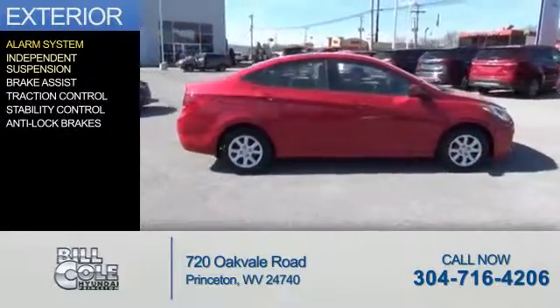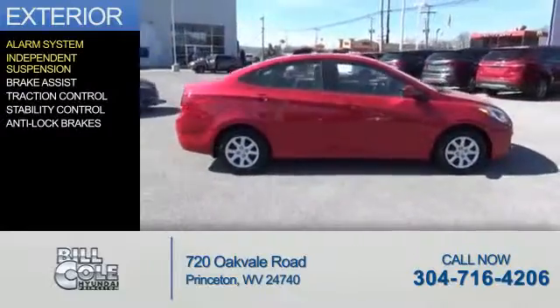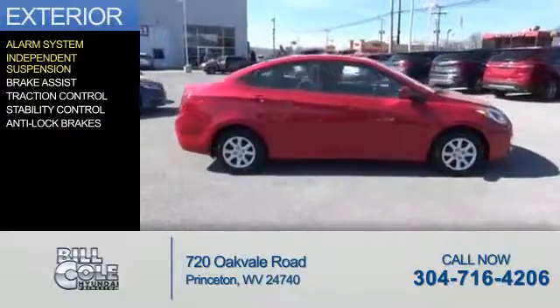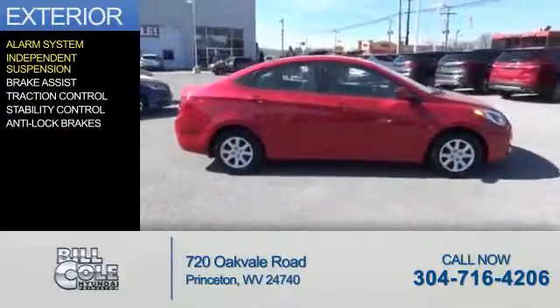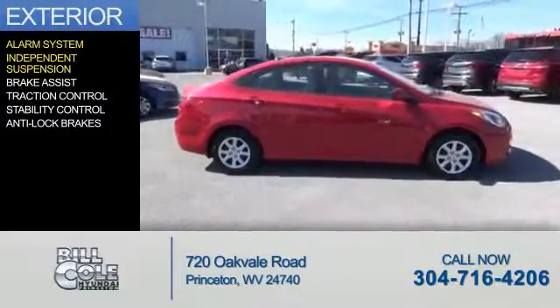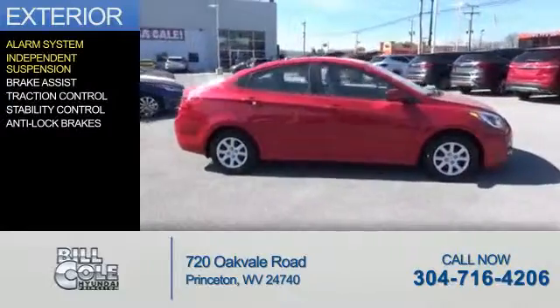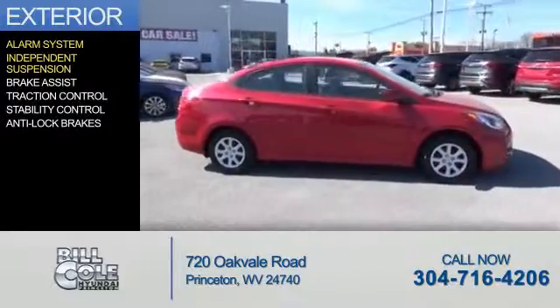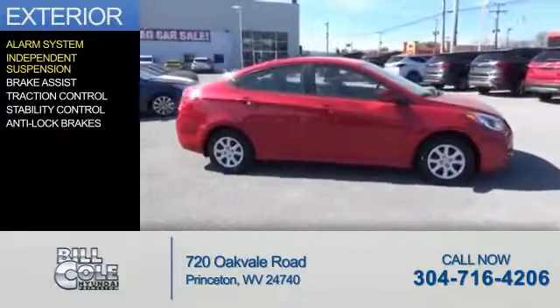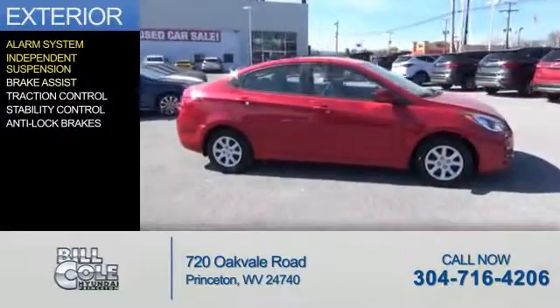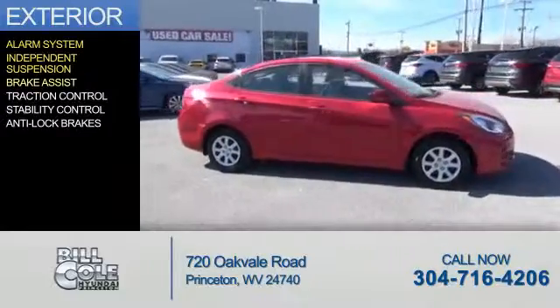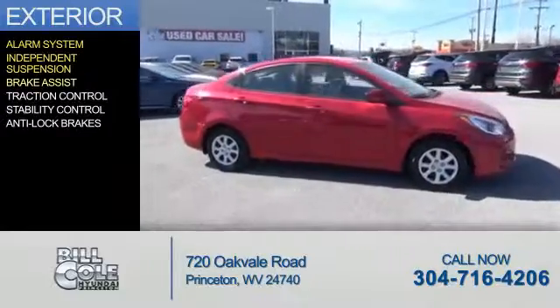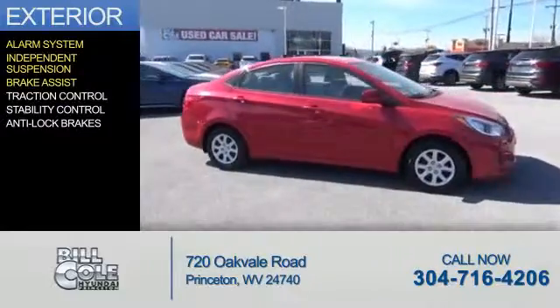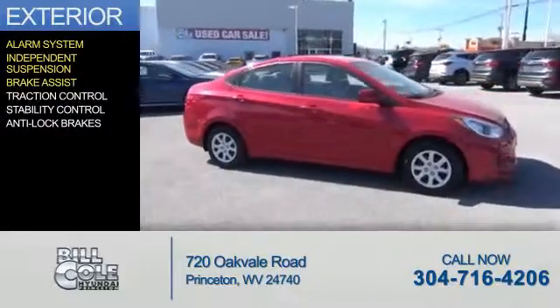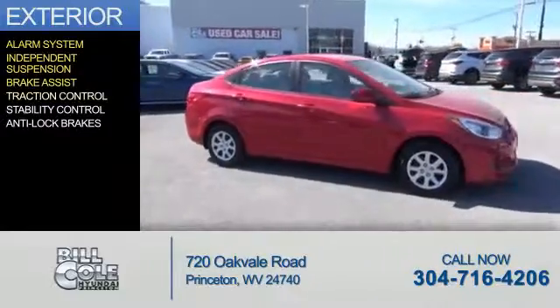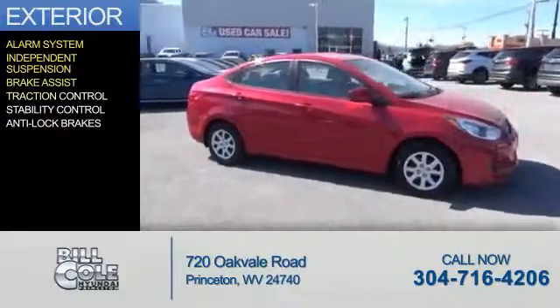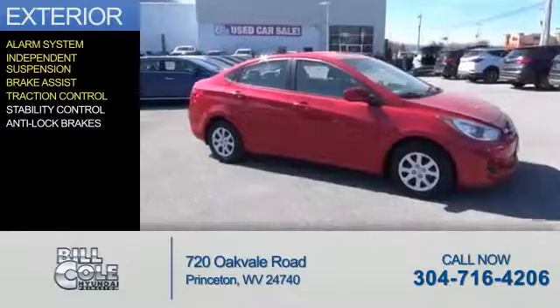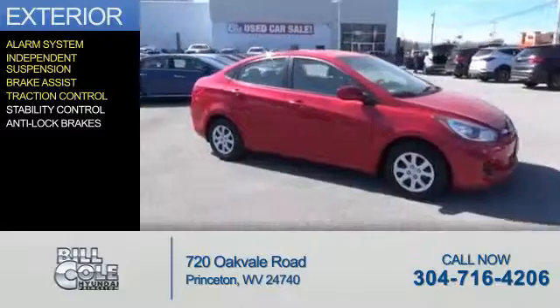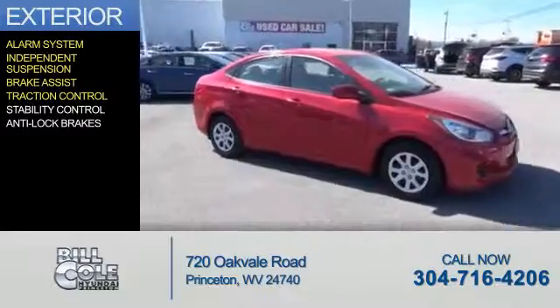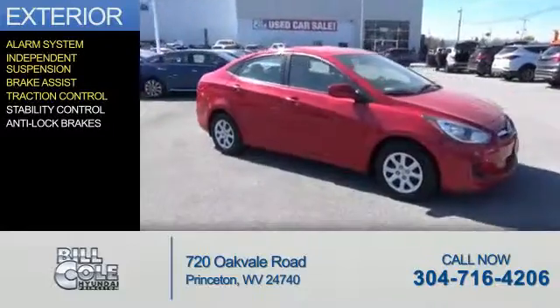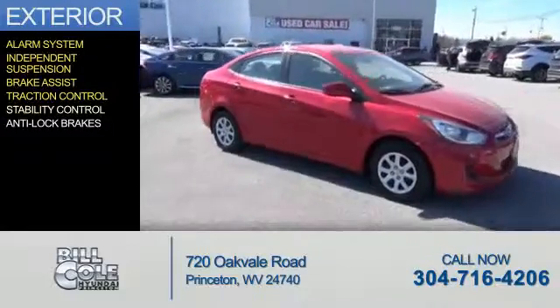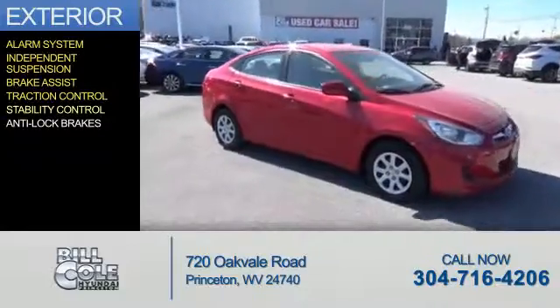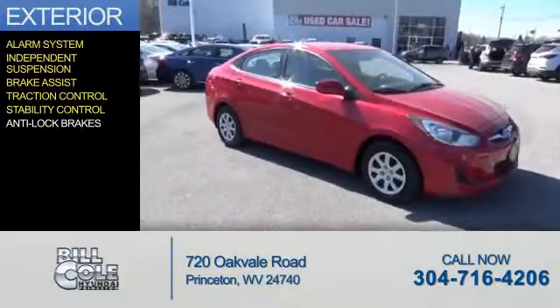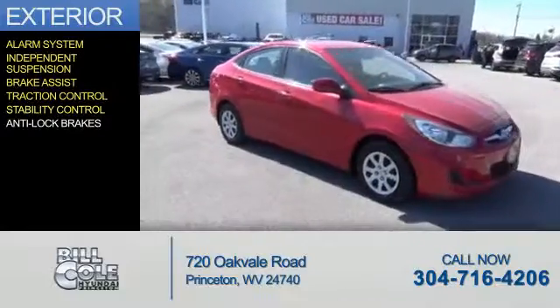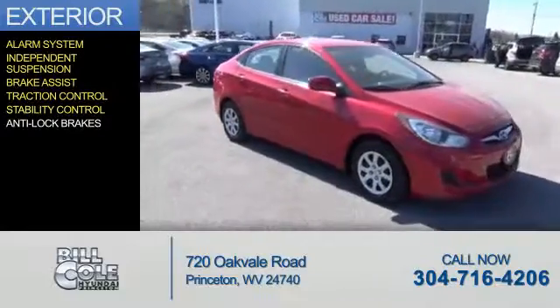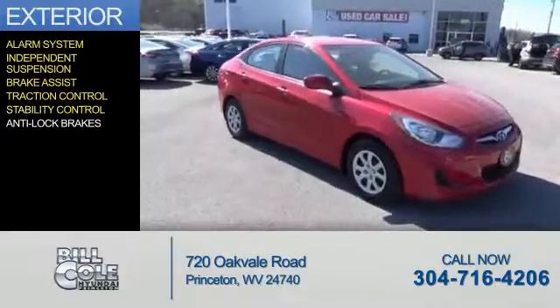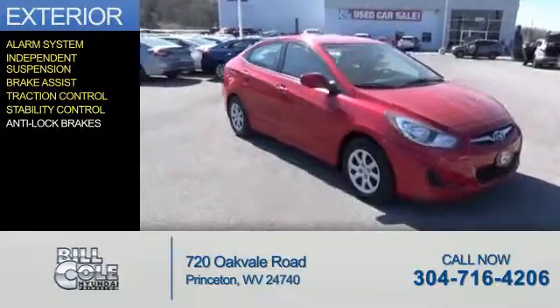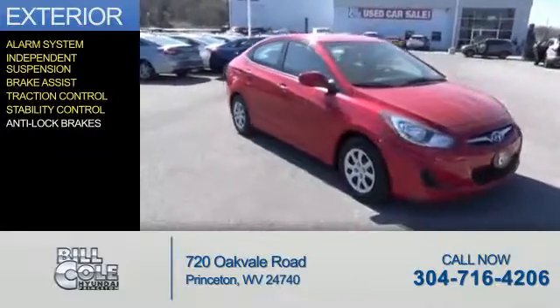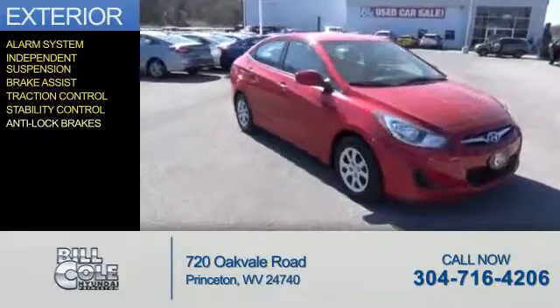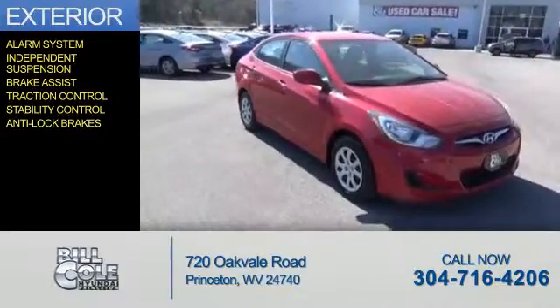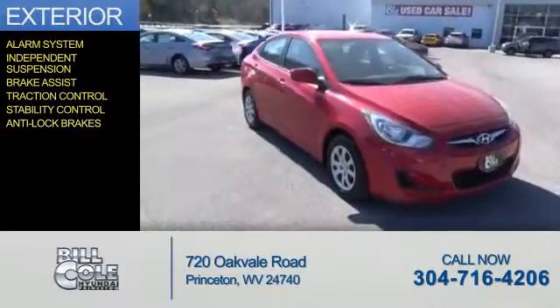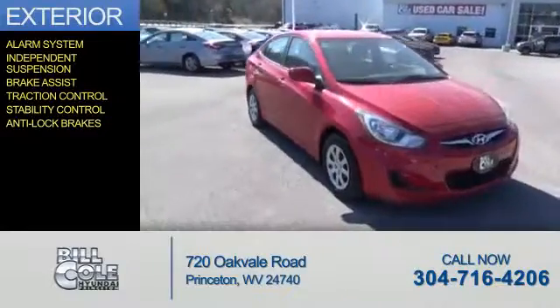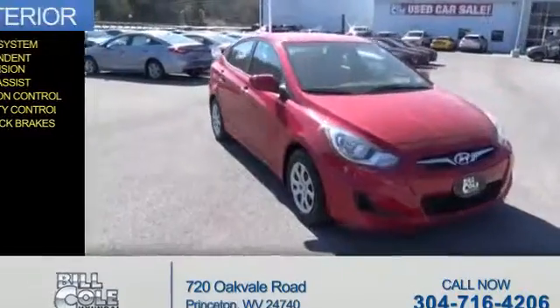The features include an alarm system, independent suspension, brake assist, traction control, stability control, and anti-lock brakes.